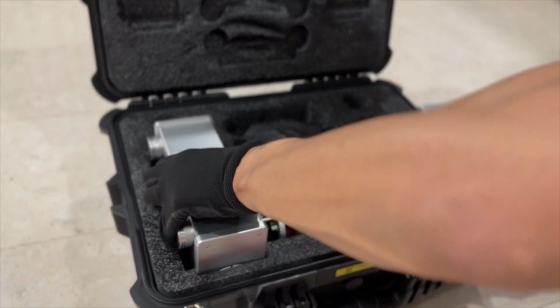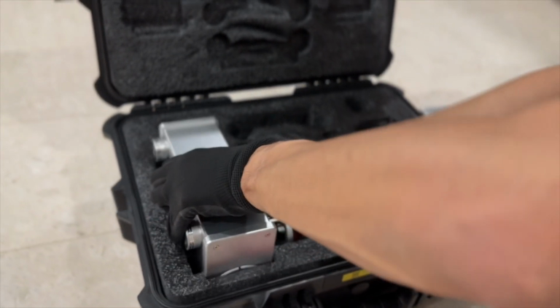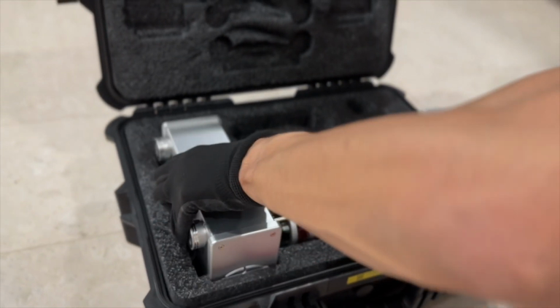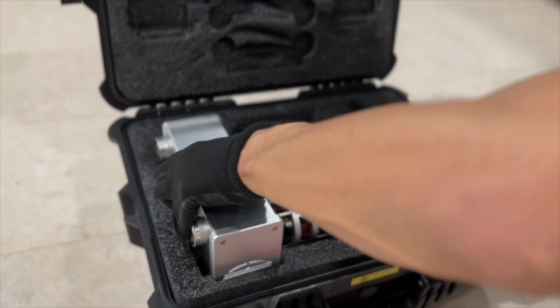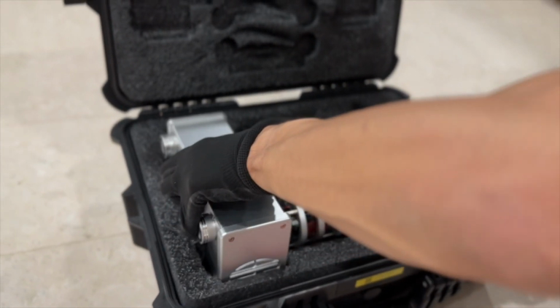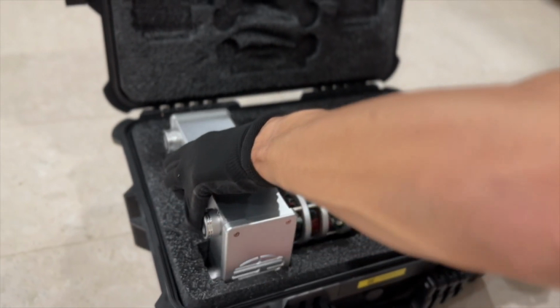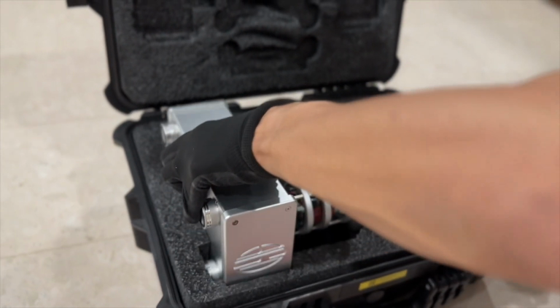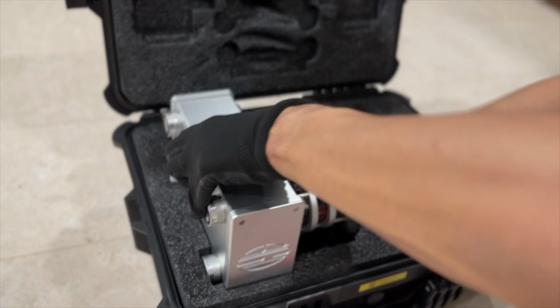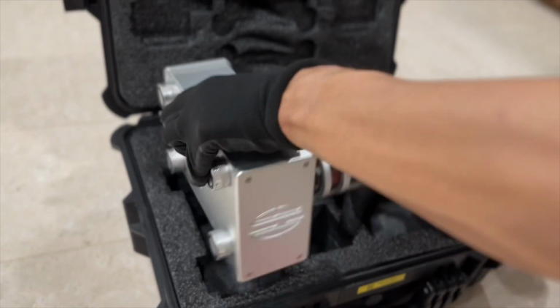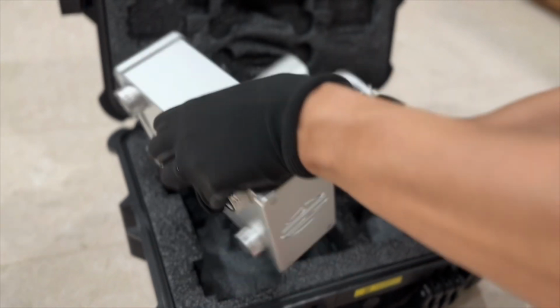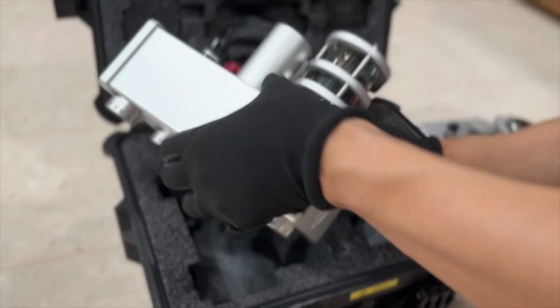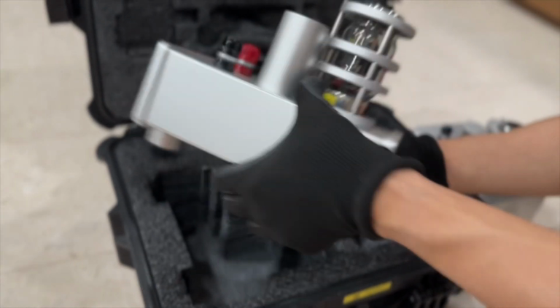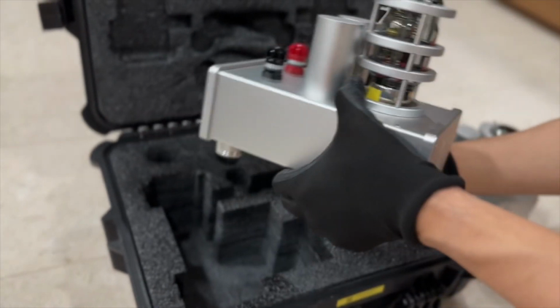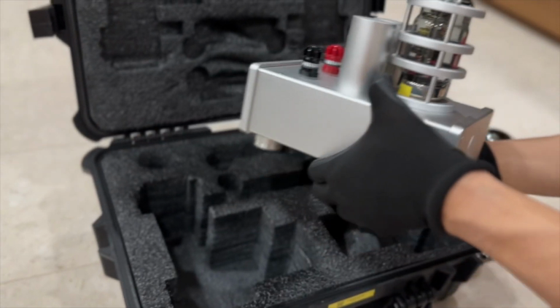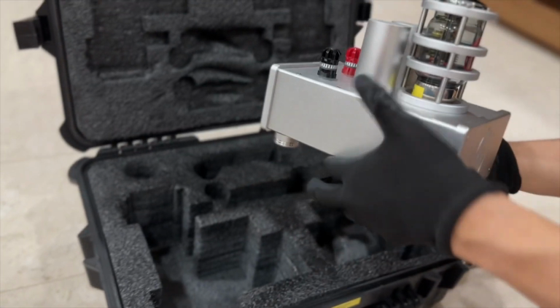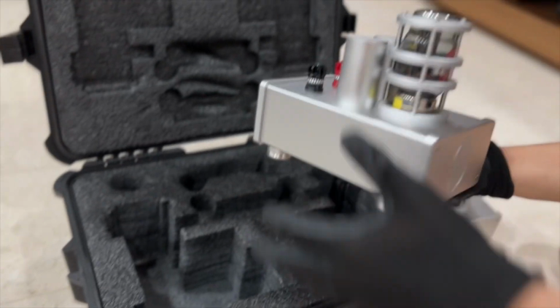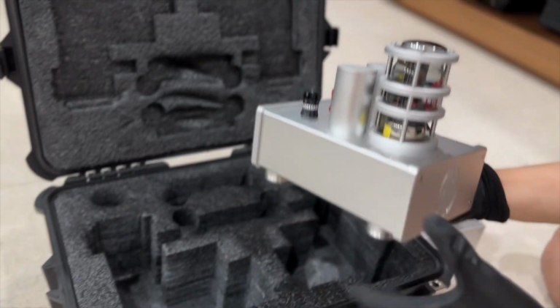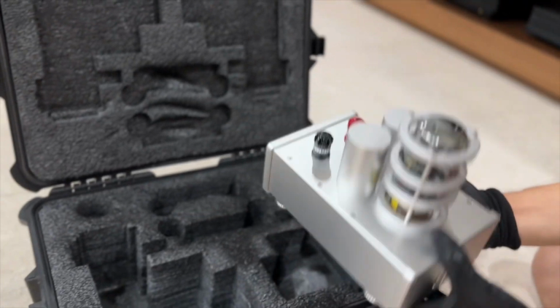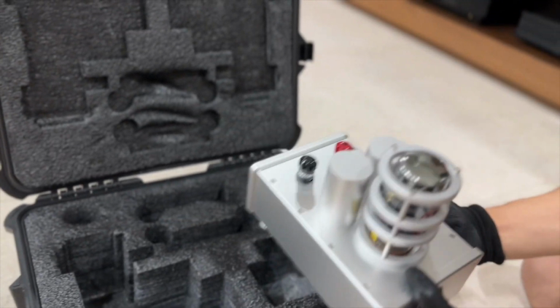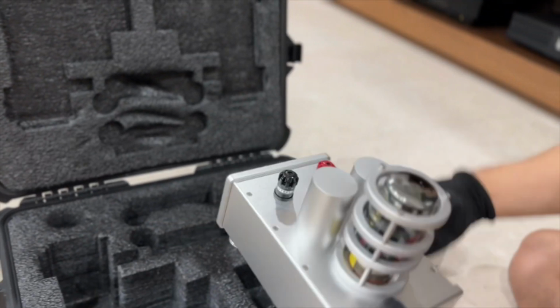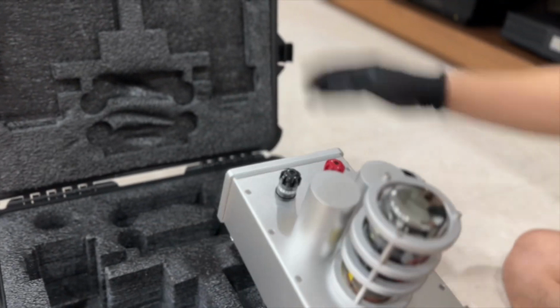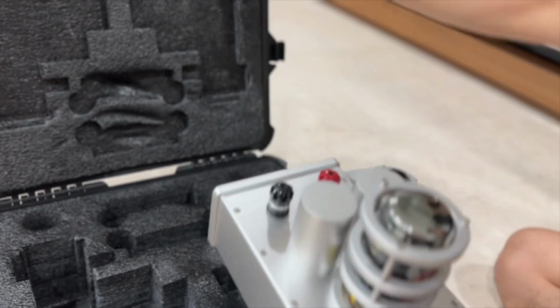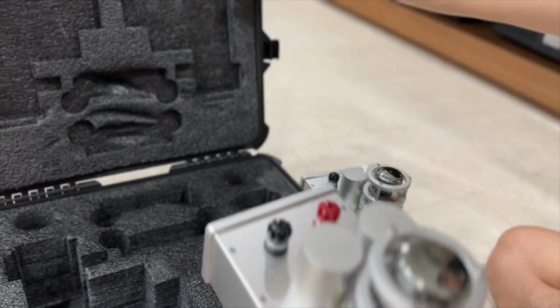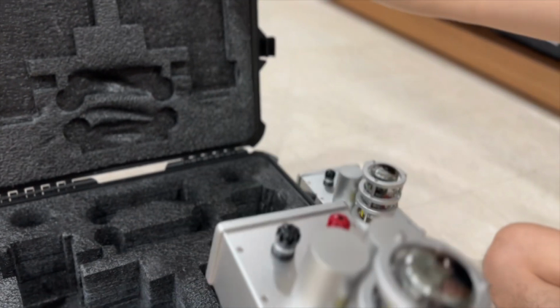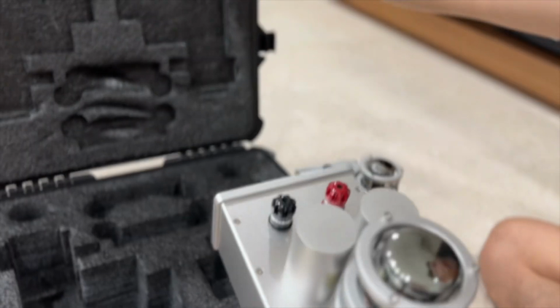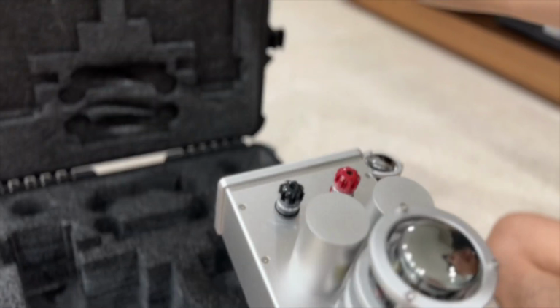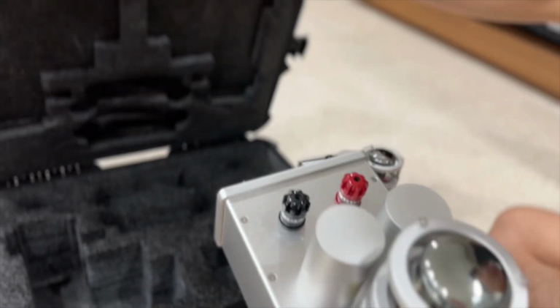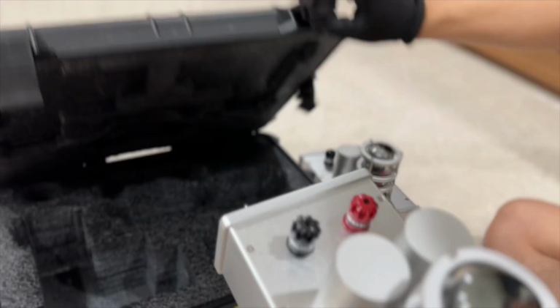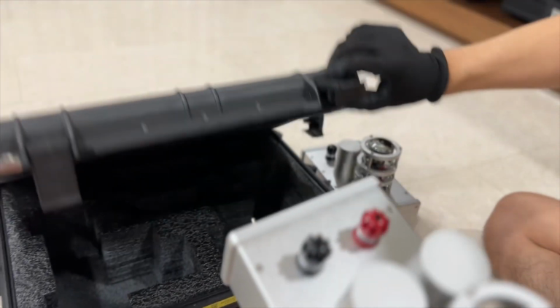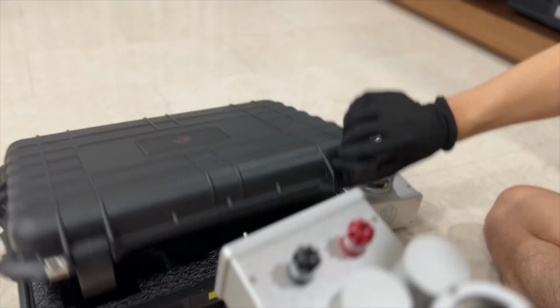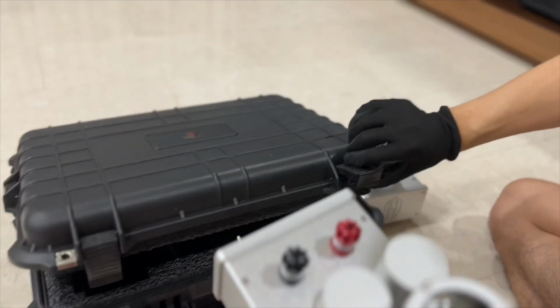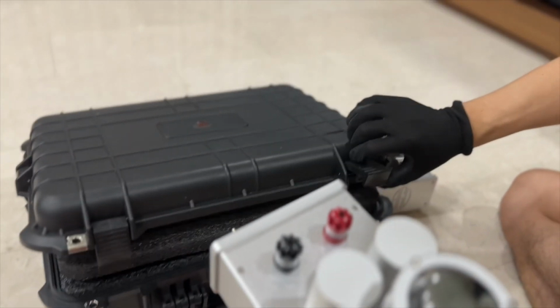I like this packaging very much. It's really solid, very safe, and easy to transport the amplifier around.